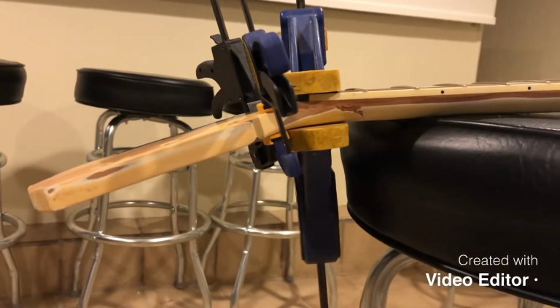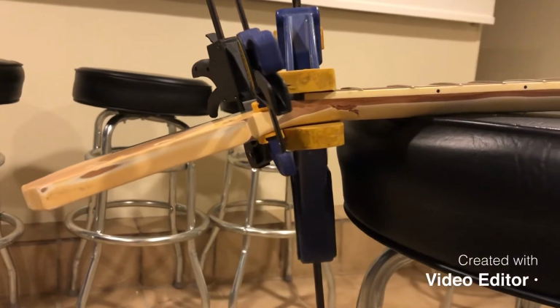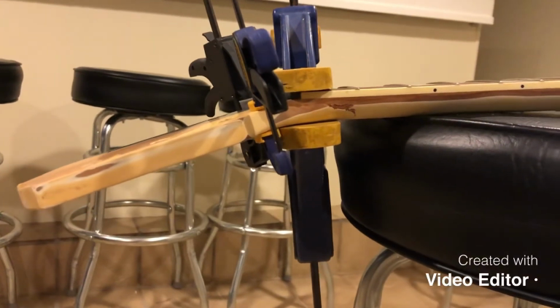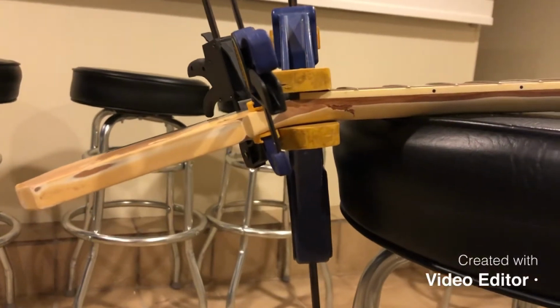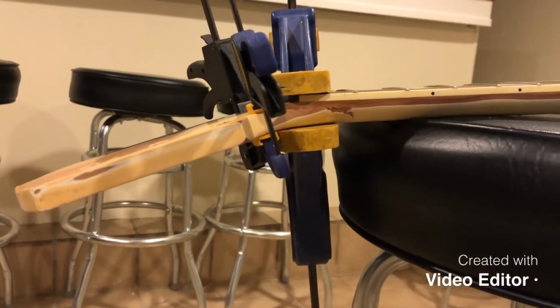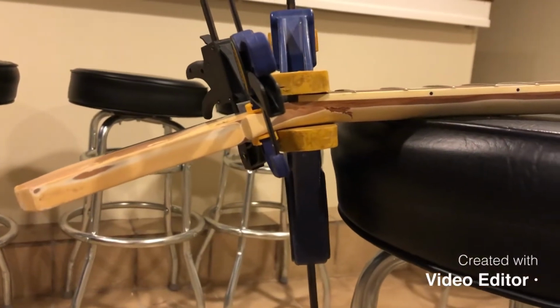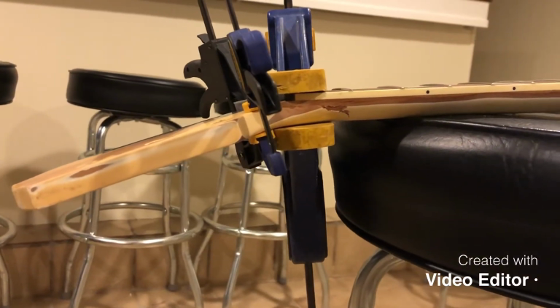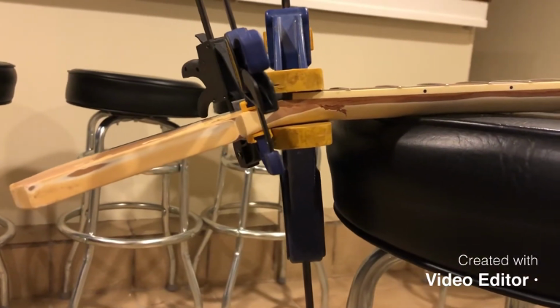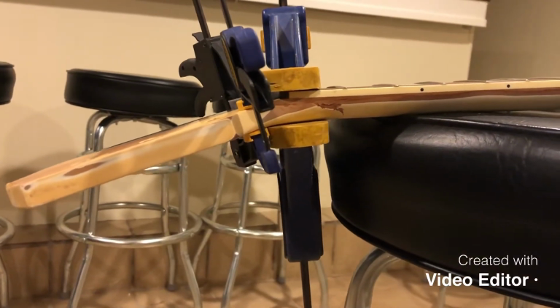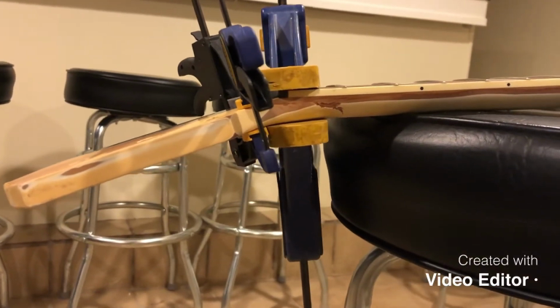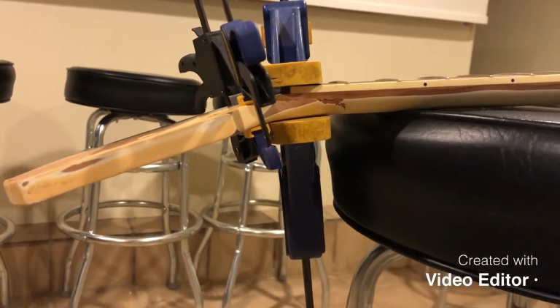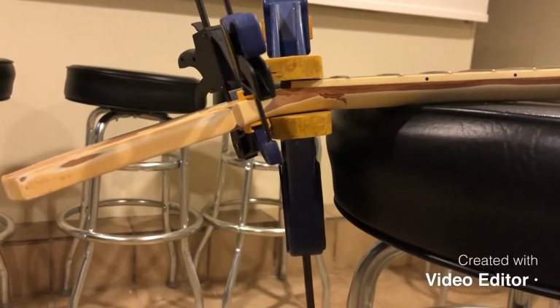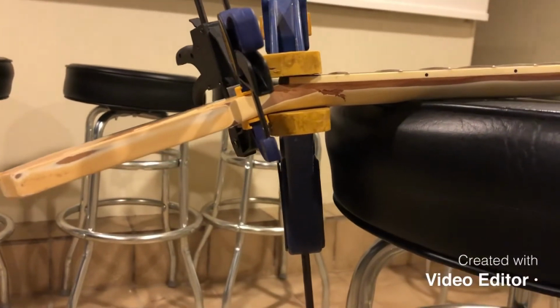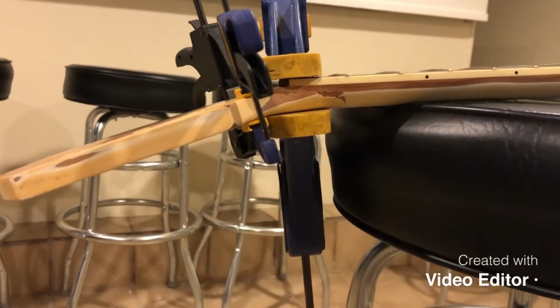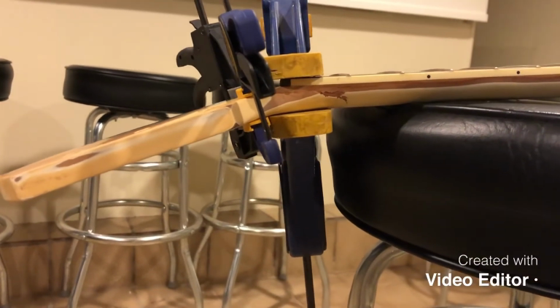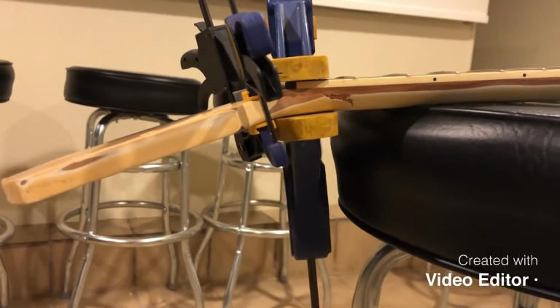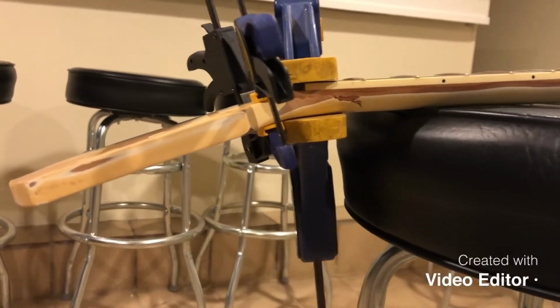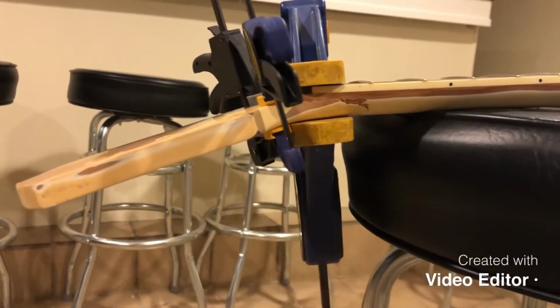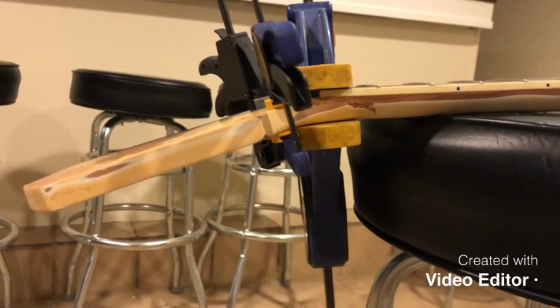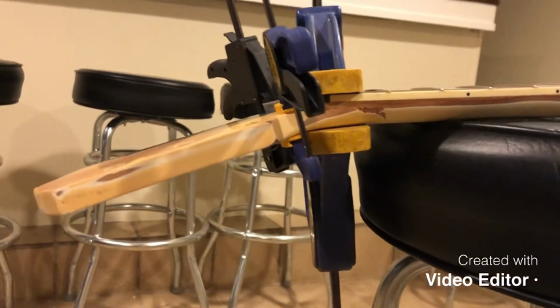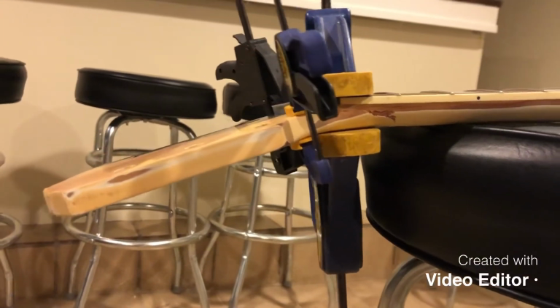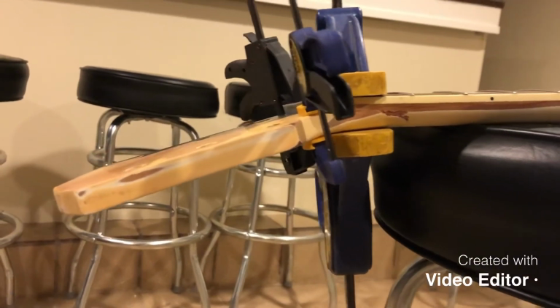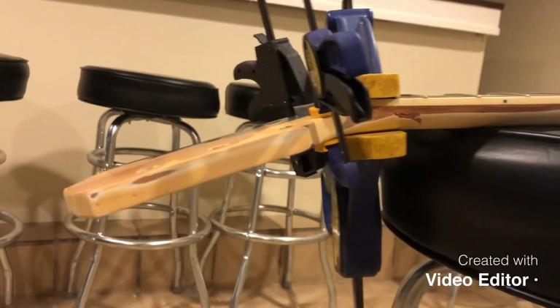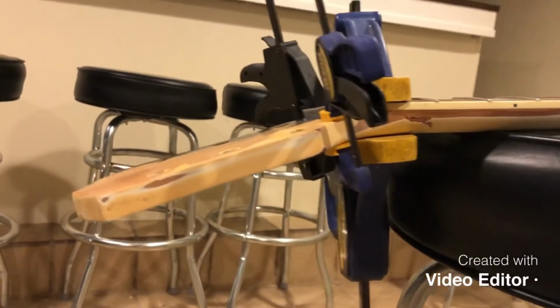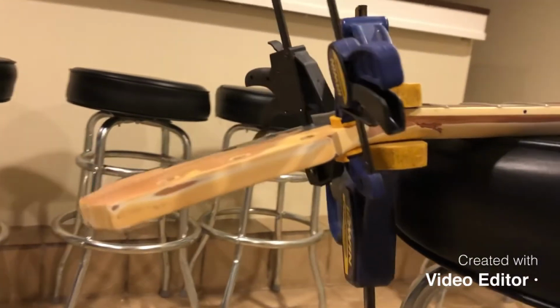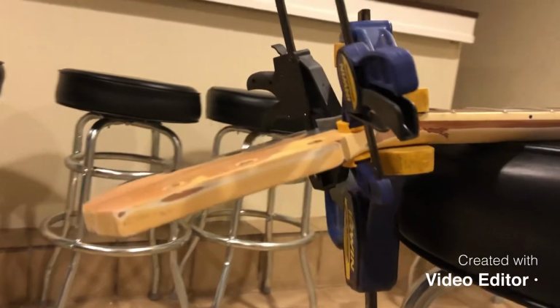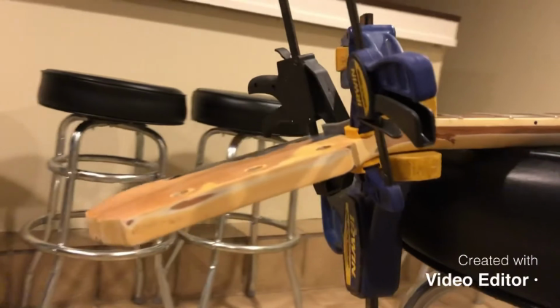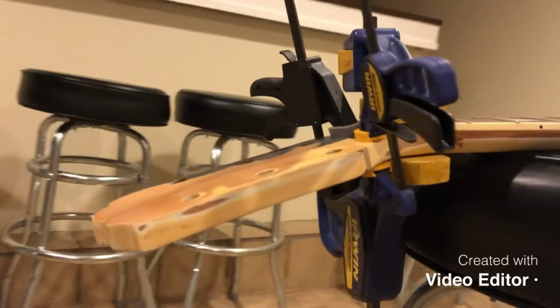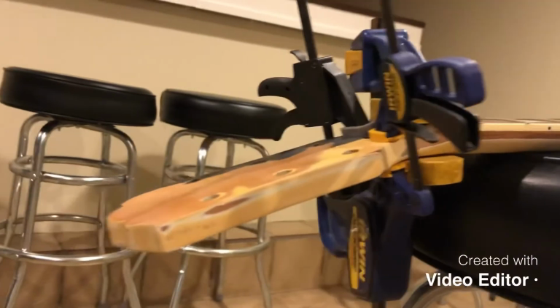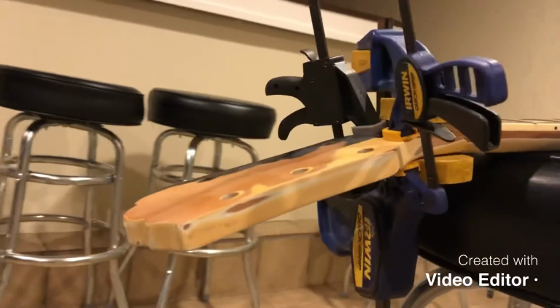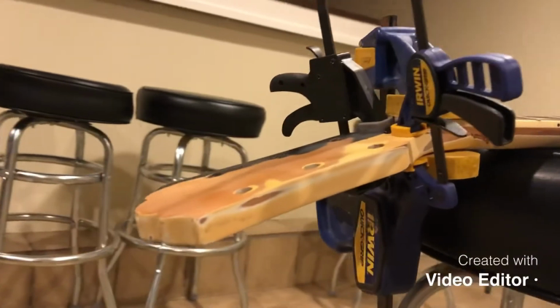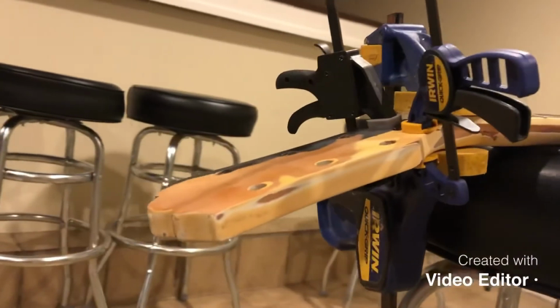Well, here we are attempting to glue it back together. We'll see how this works out.